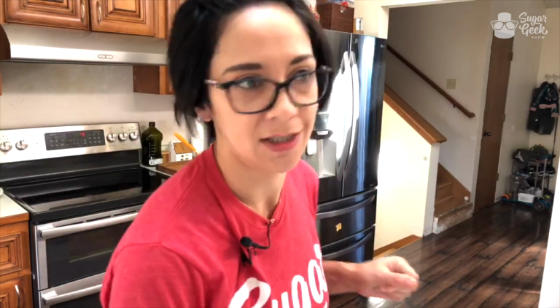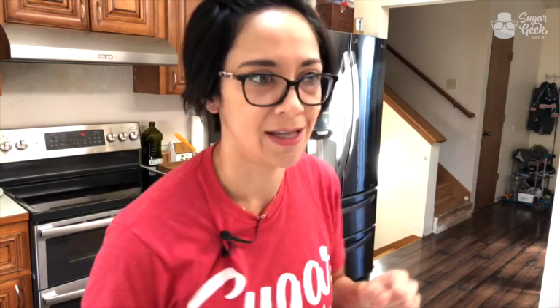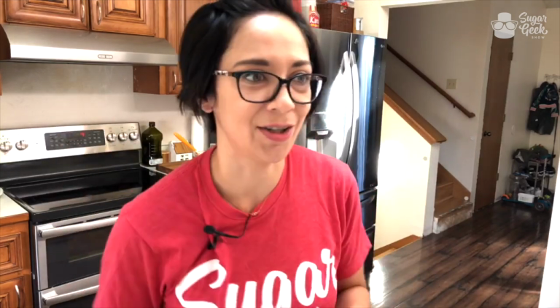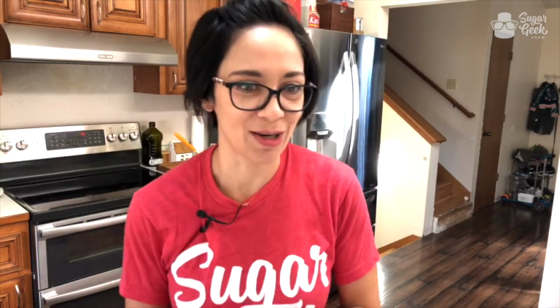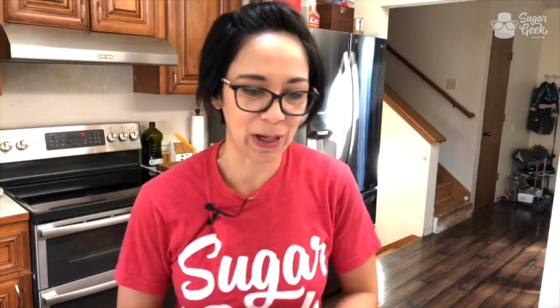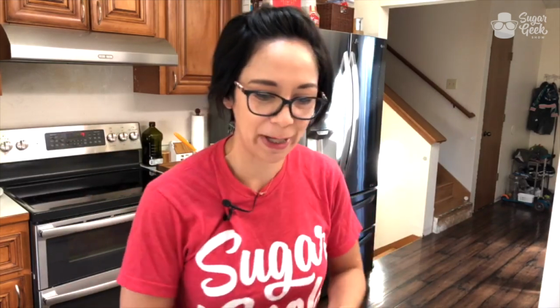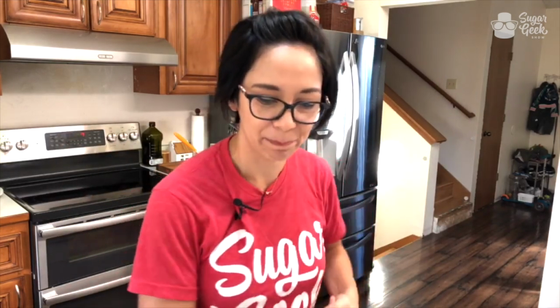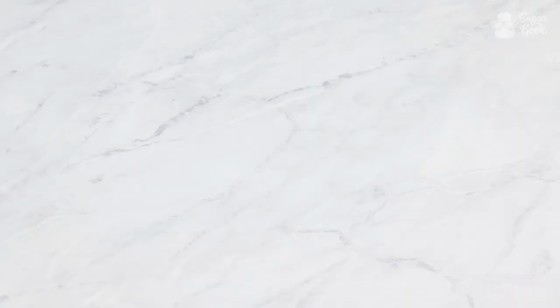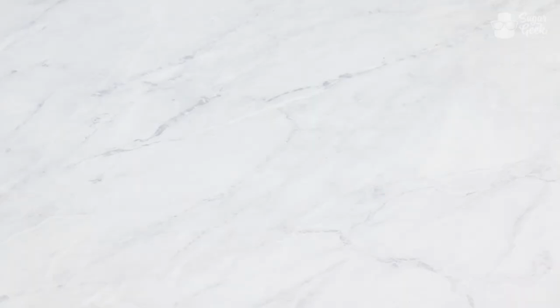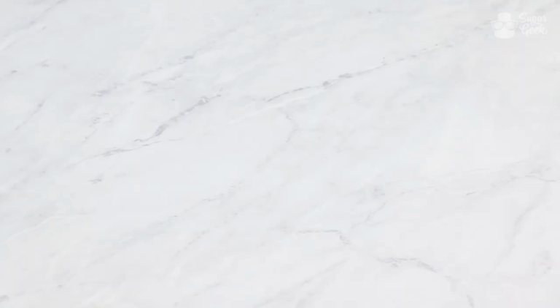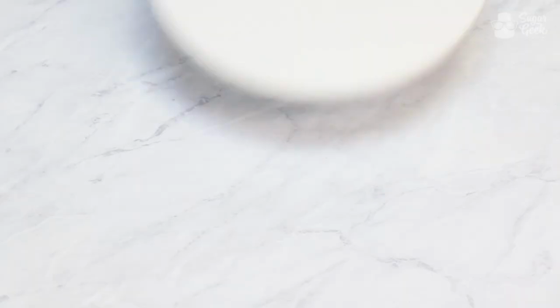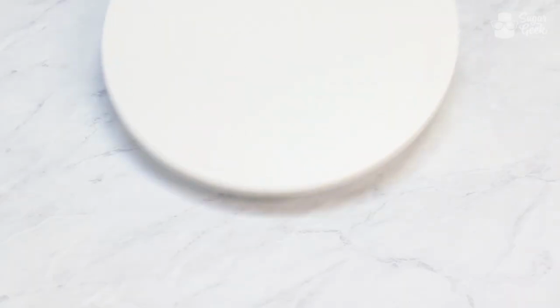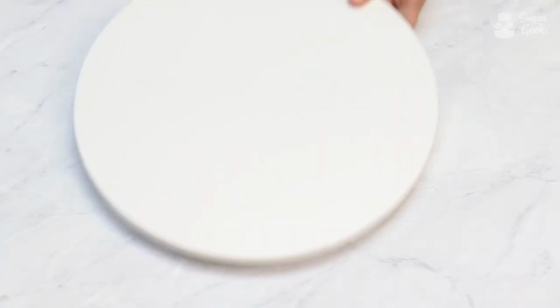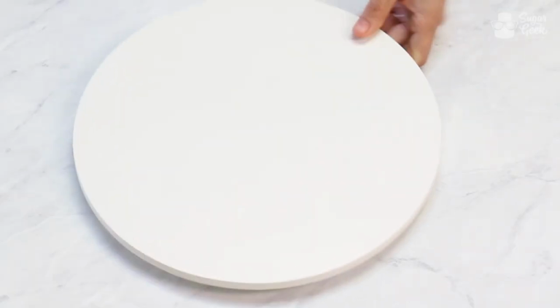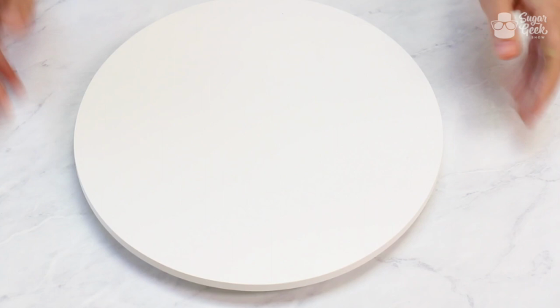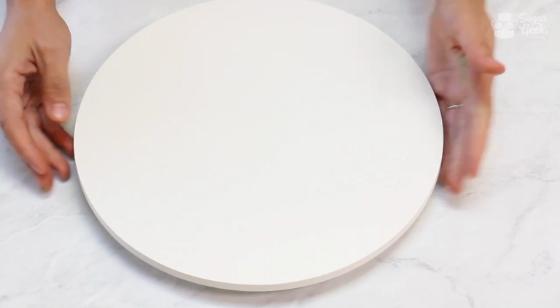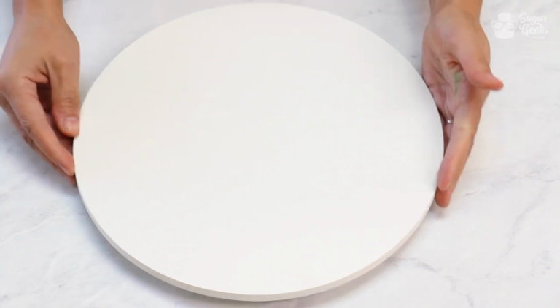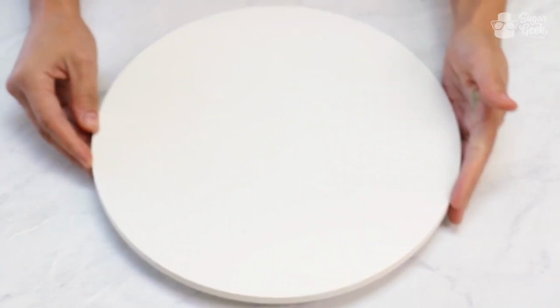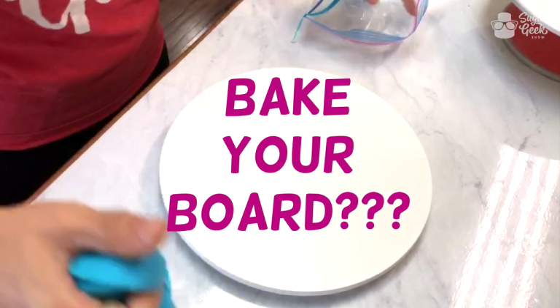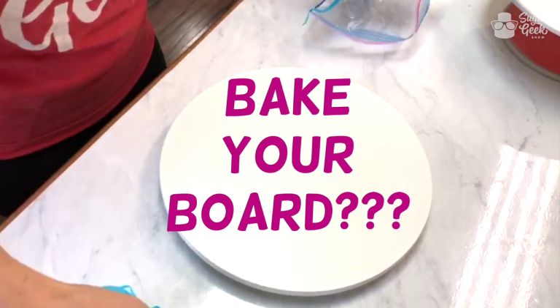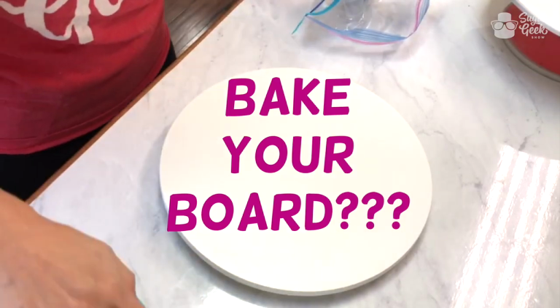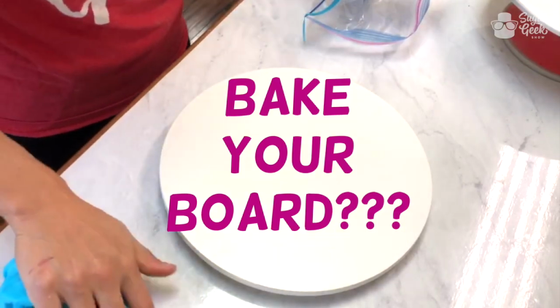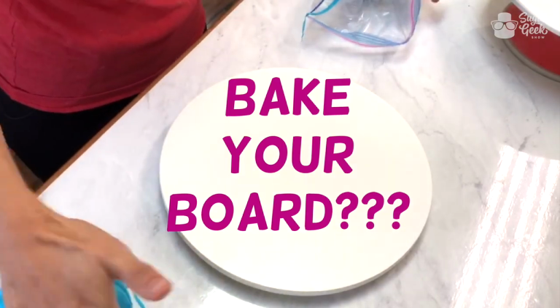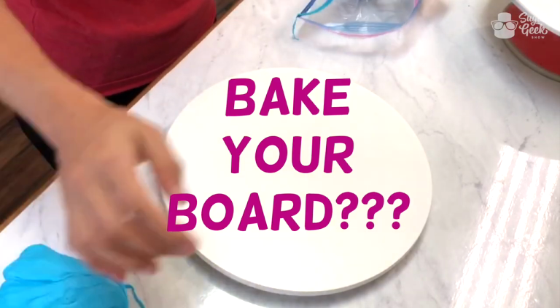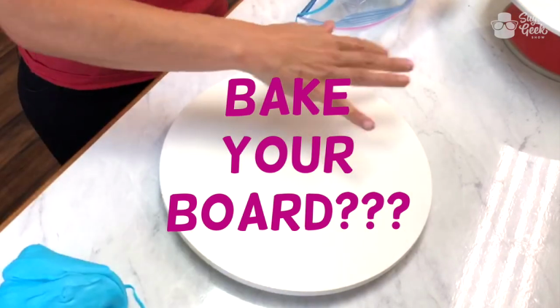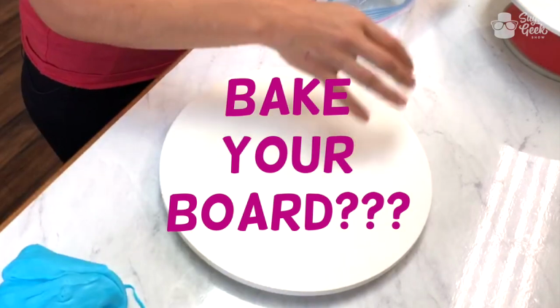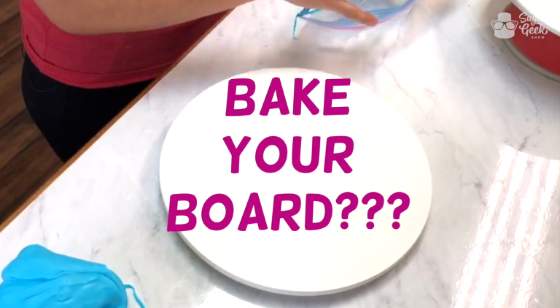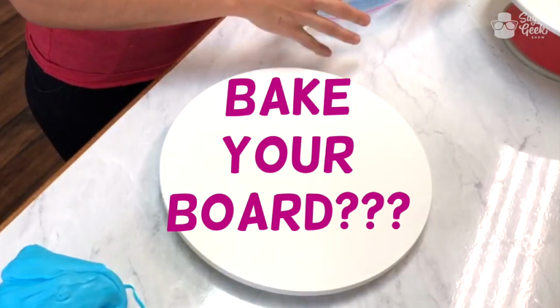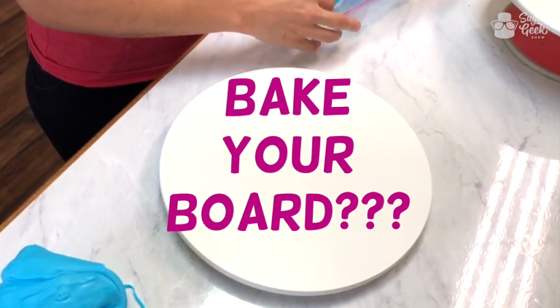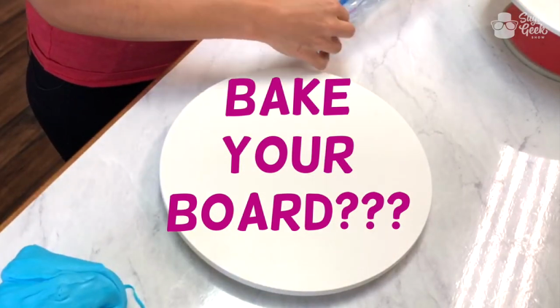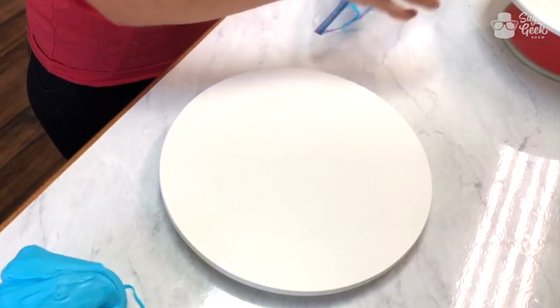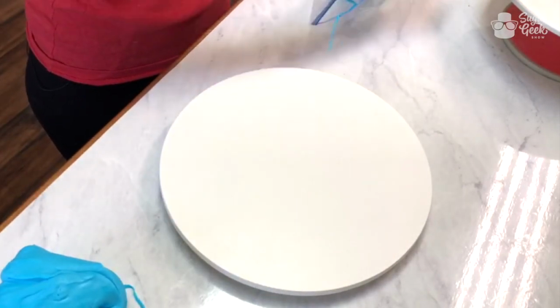Let's get to the cake decorating part. First thing I'm going to do is bake my board. Baking your board is just a way of covering your board in fondant.